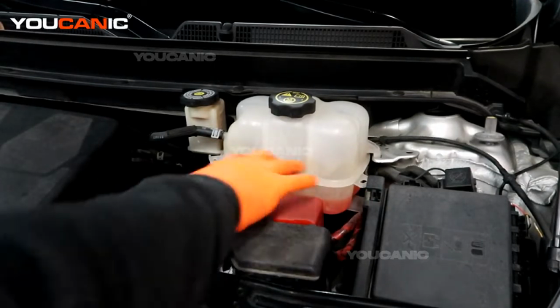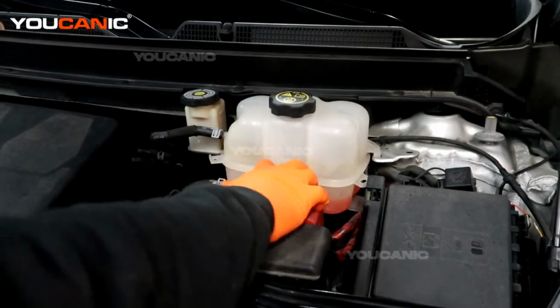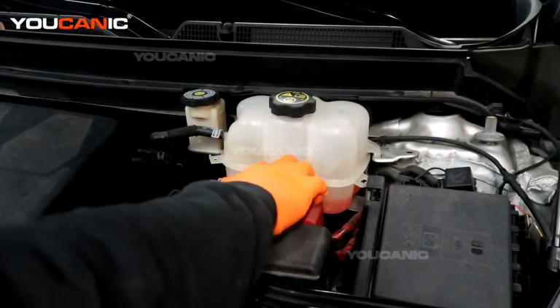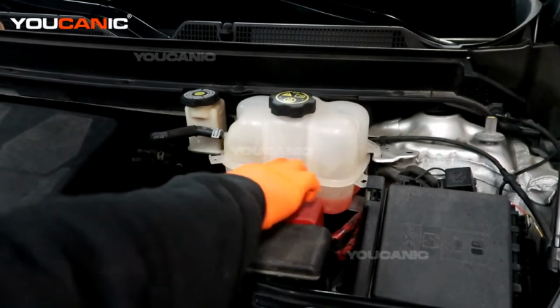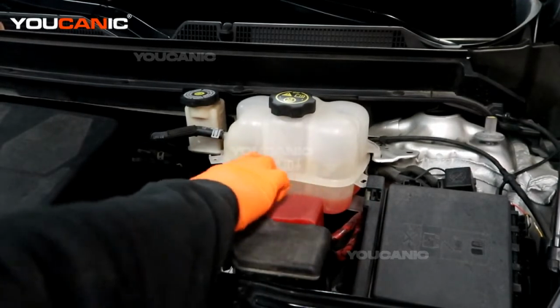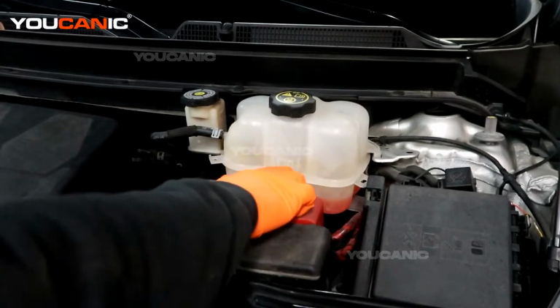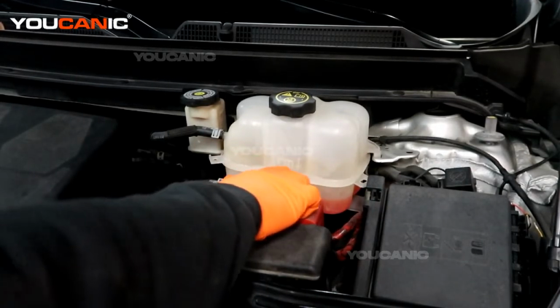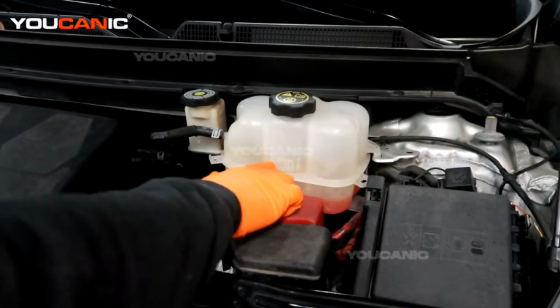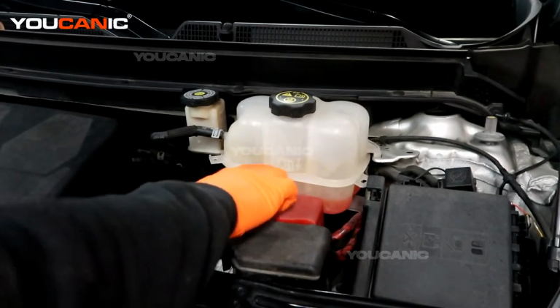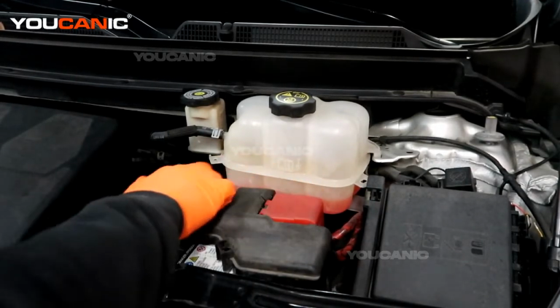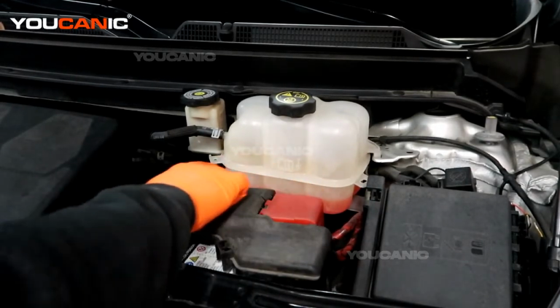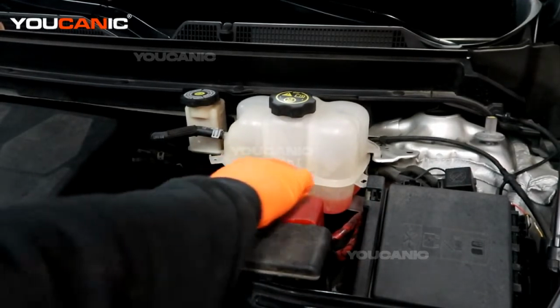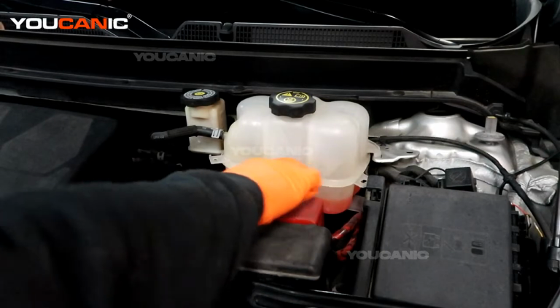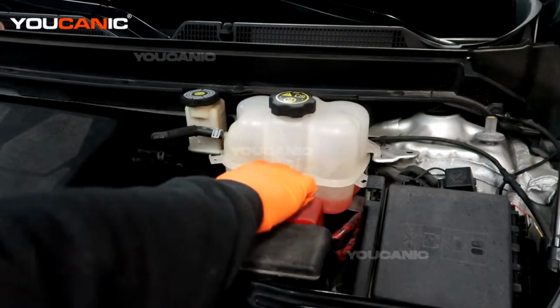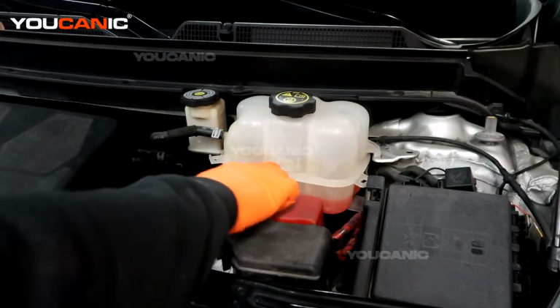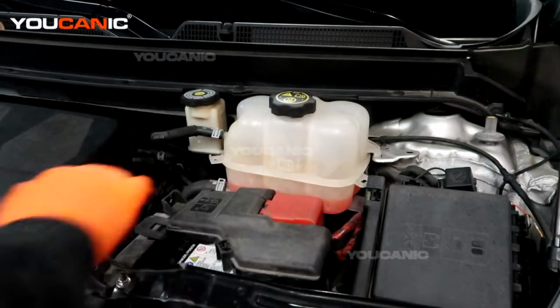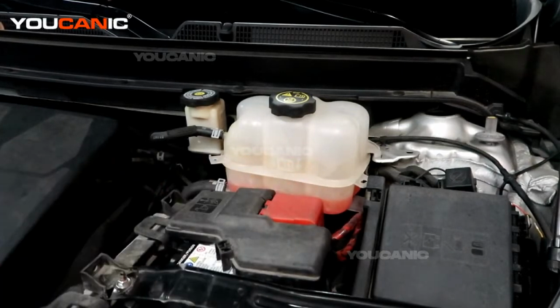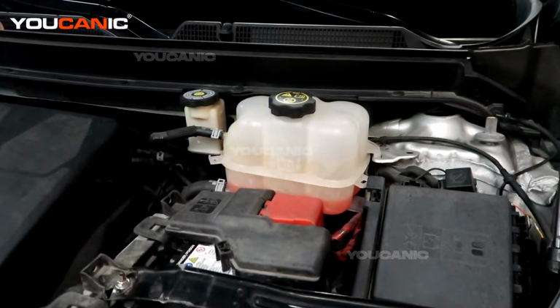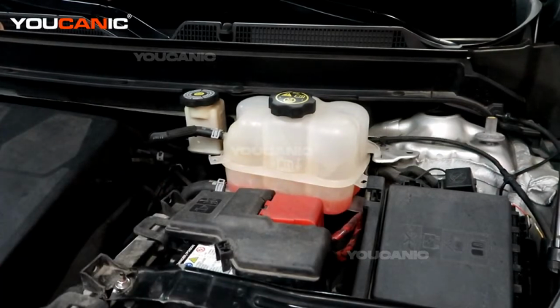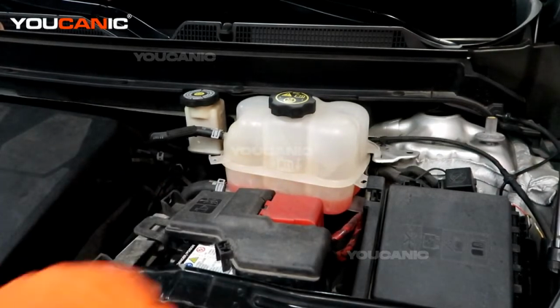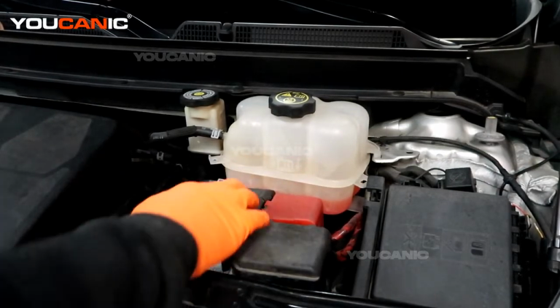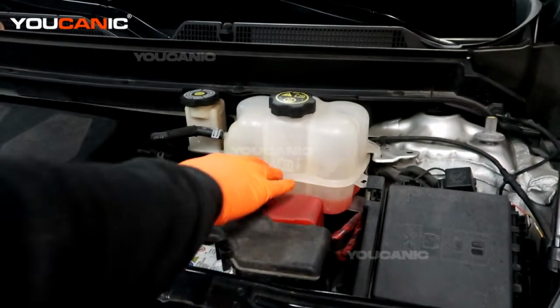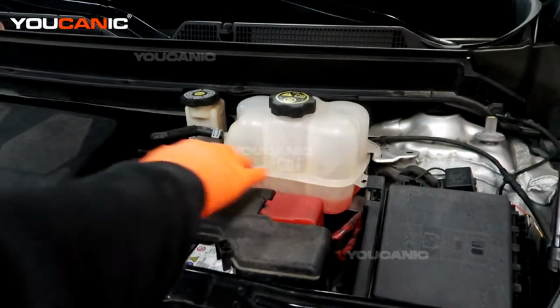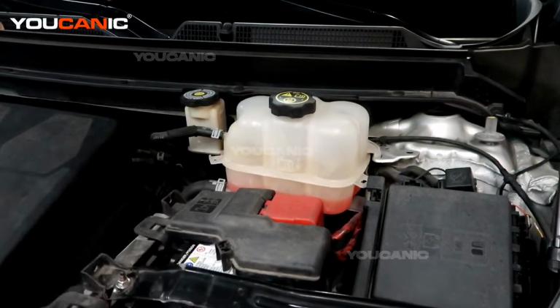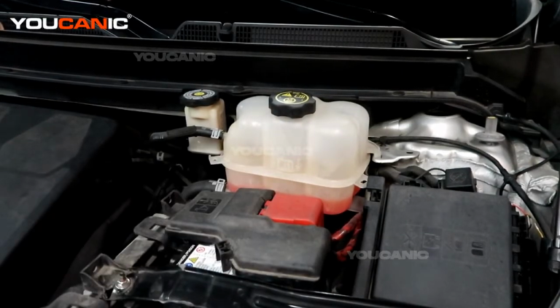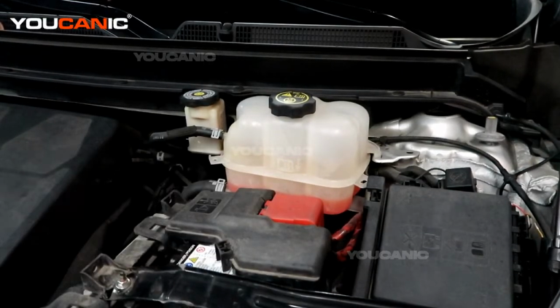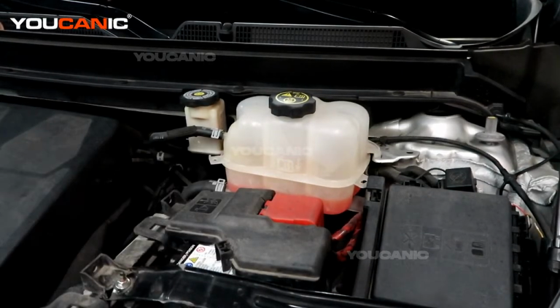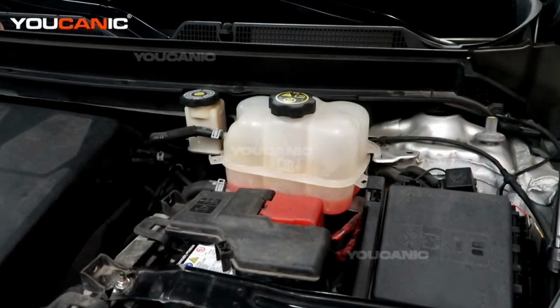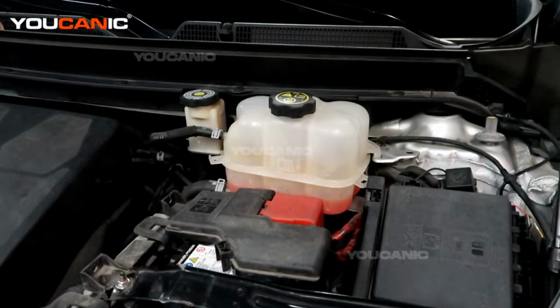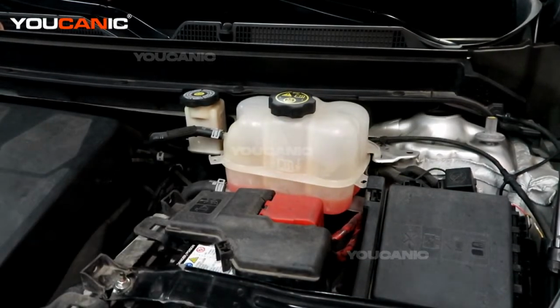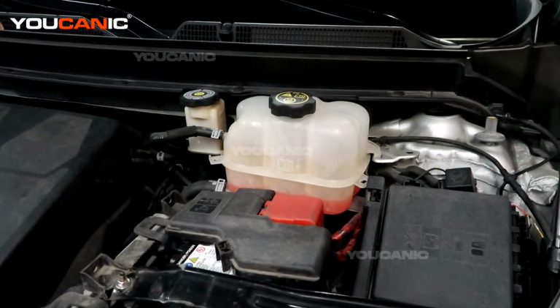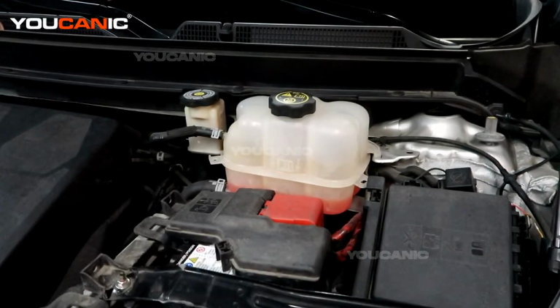We've got our arrows pointing, and of course look at the manual, but that's the fill line. We can see we're a little bit low, so we're going to top that up.